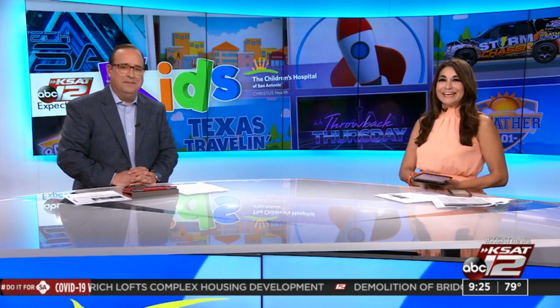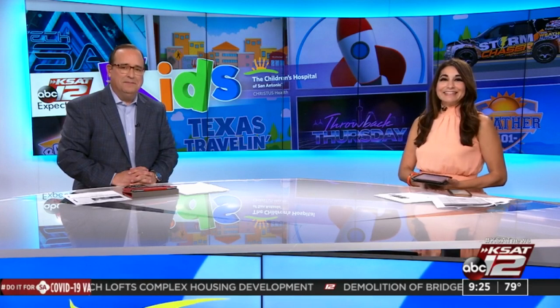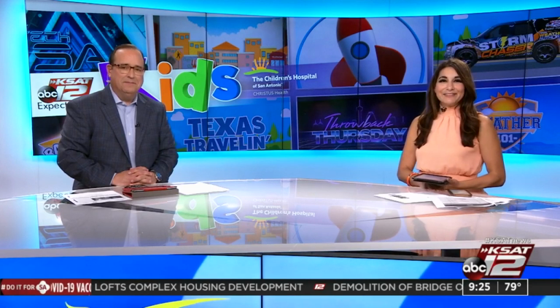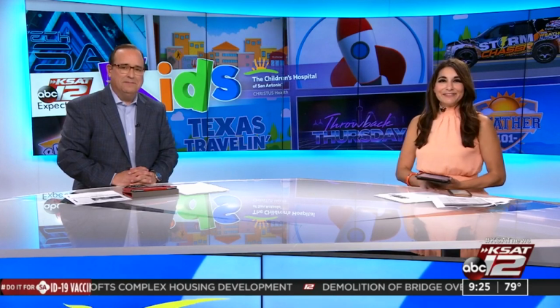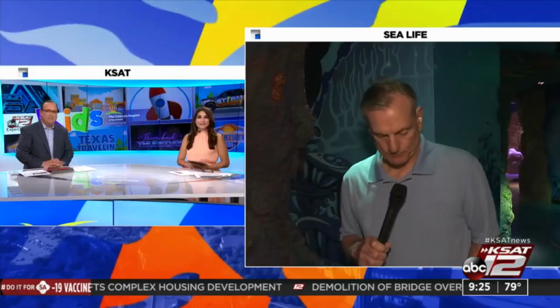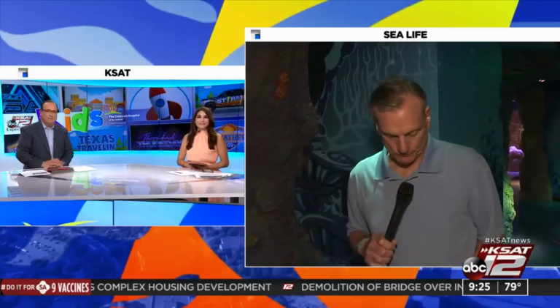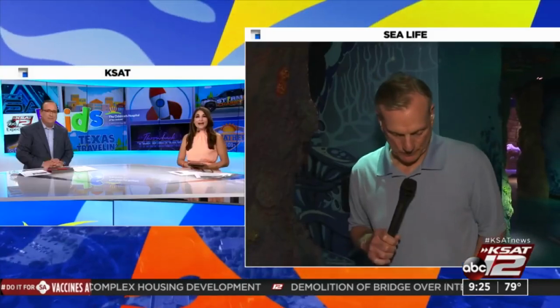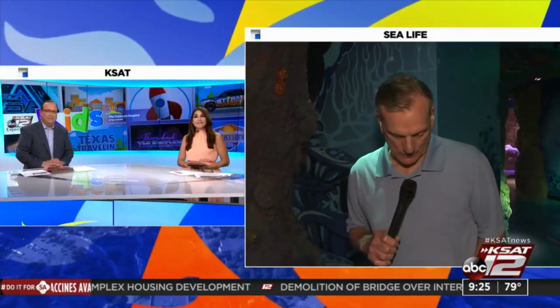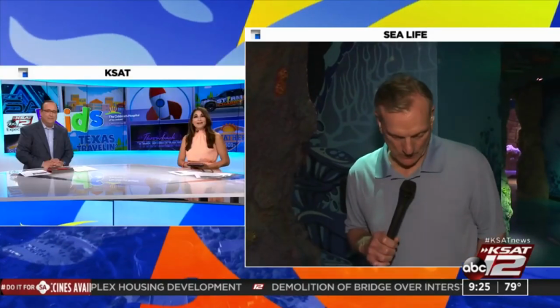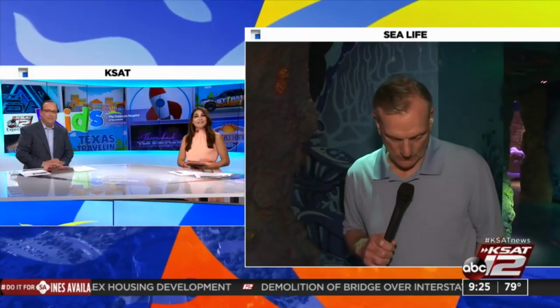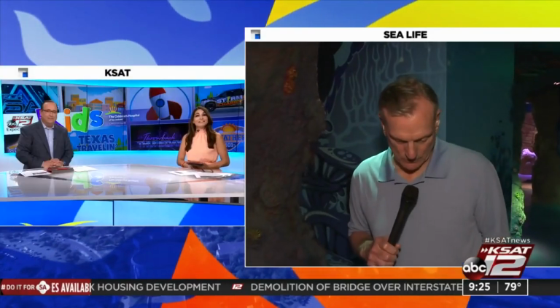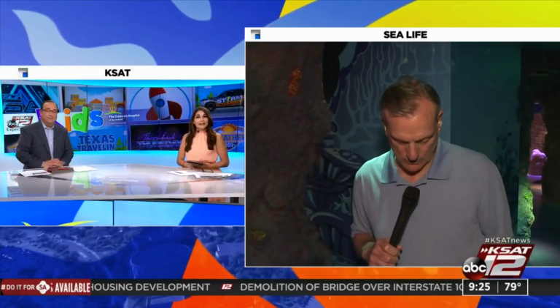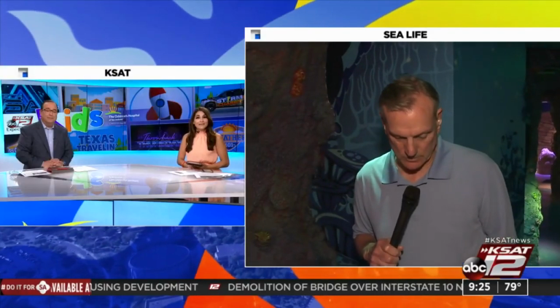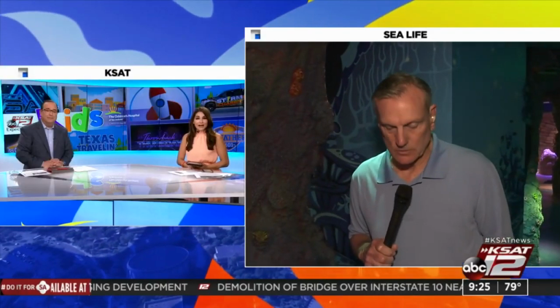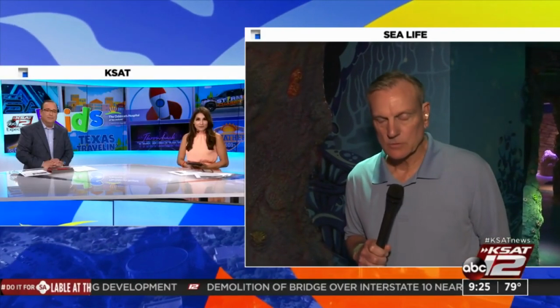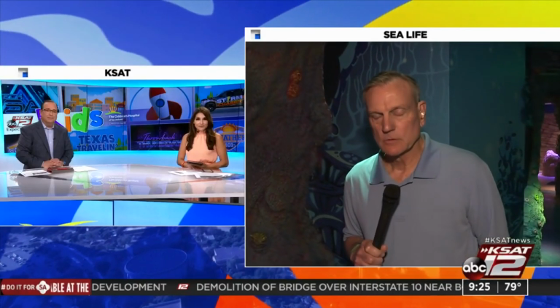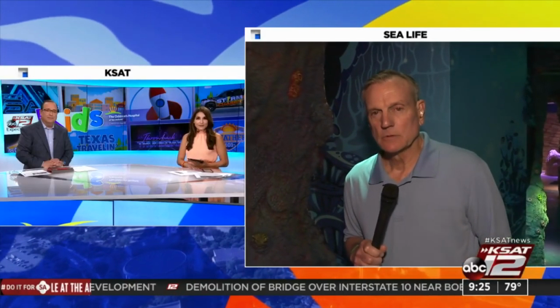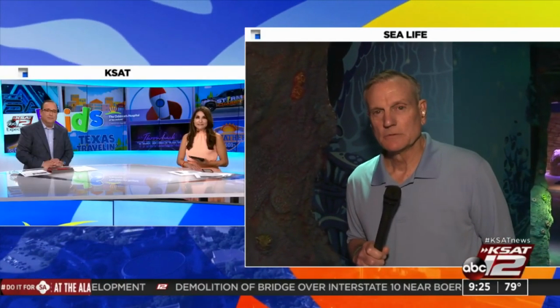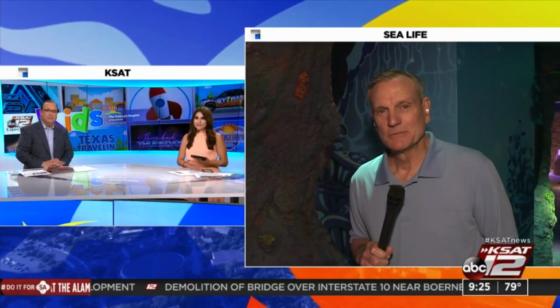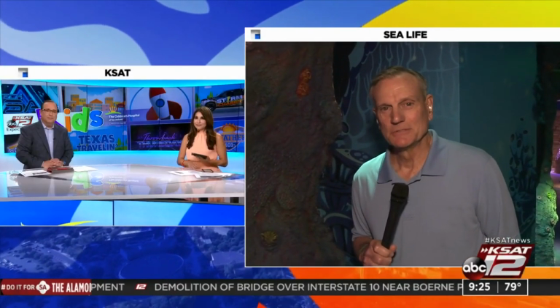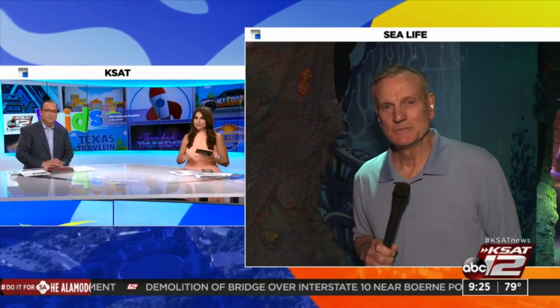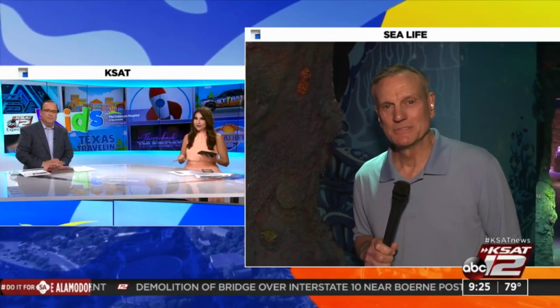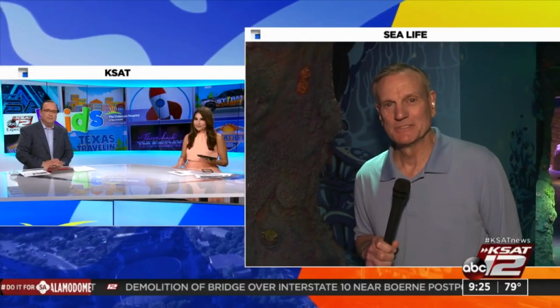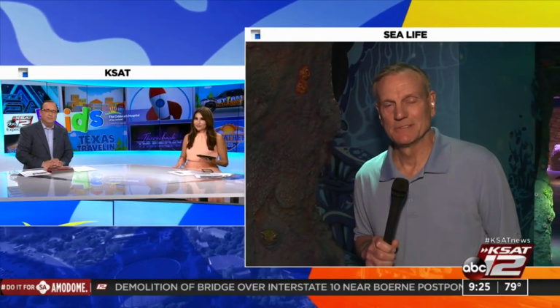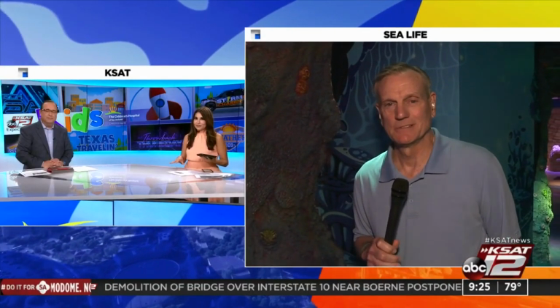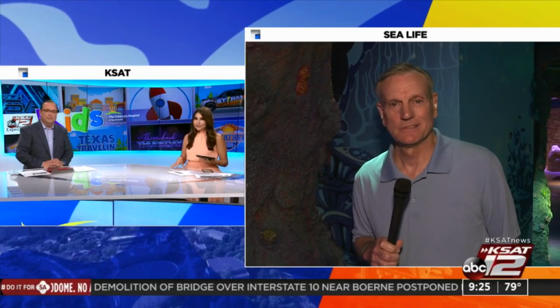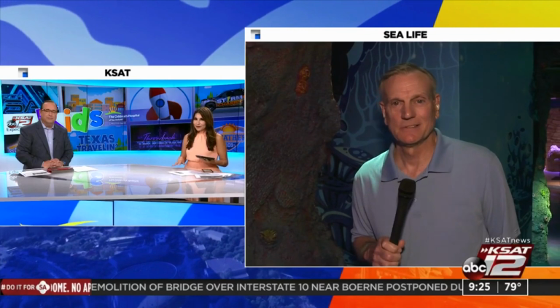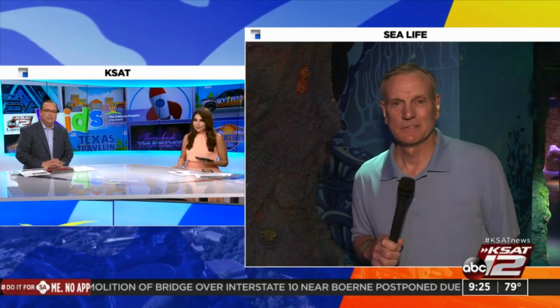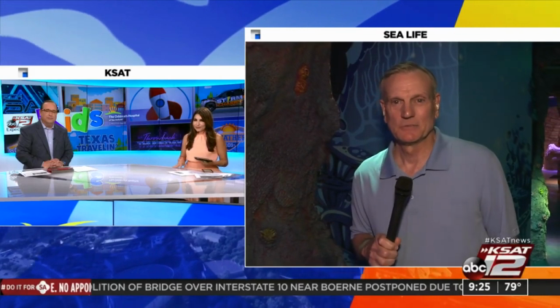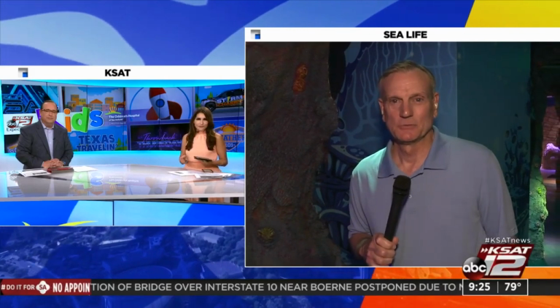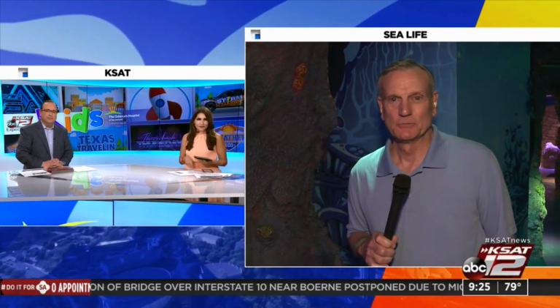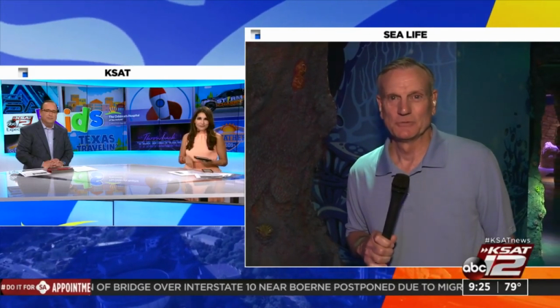David Sears is live out at Sea Life at River Center. This attraction just opened last month, right?